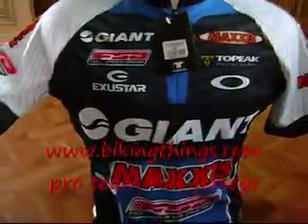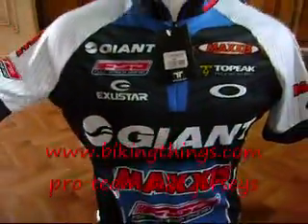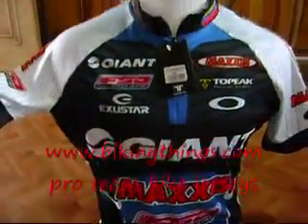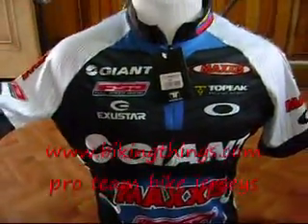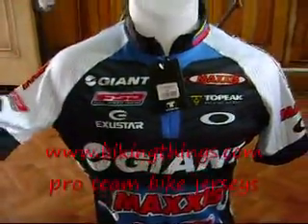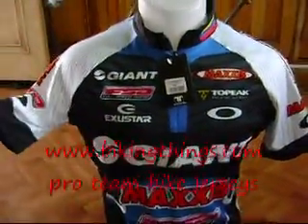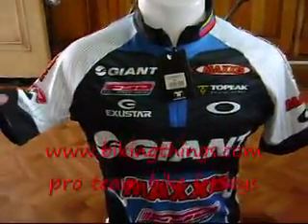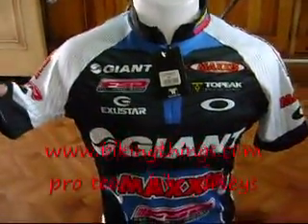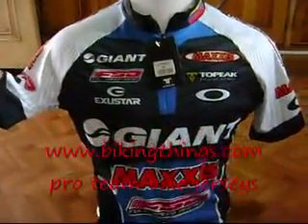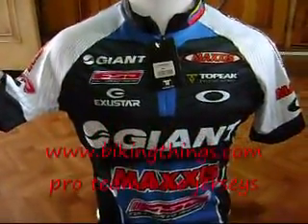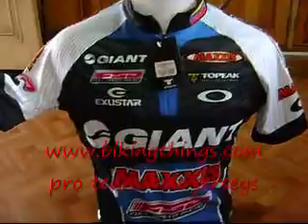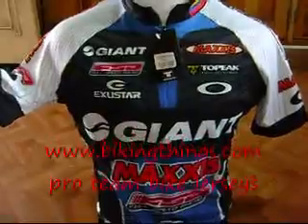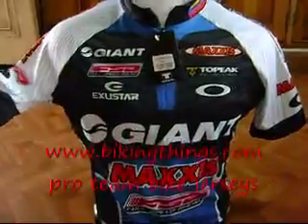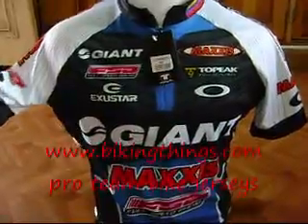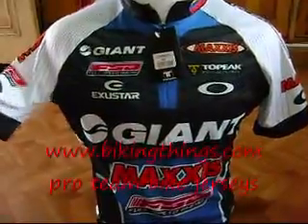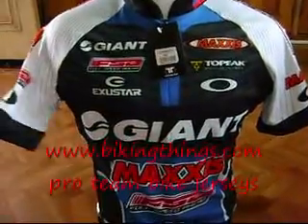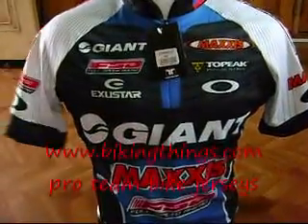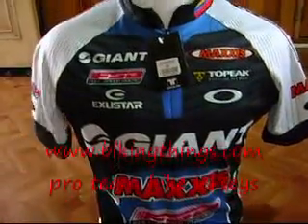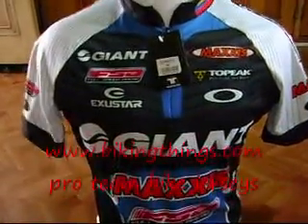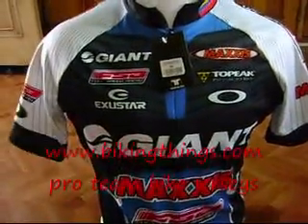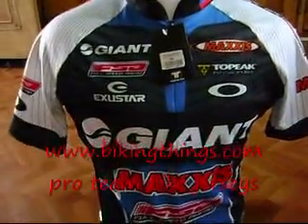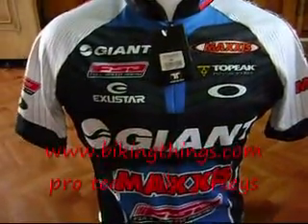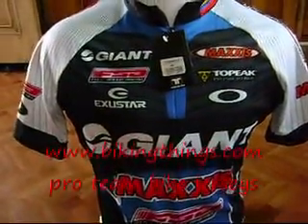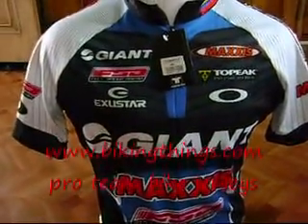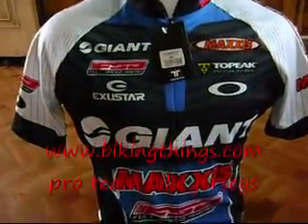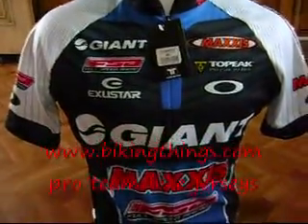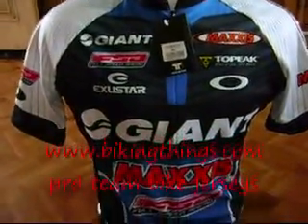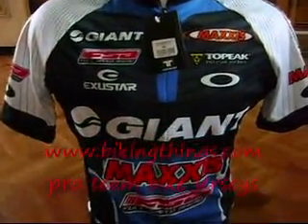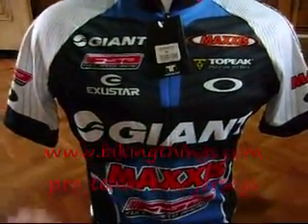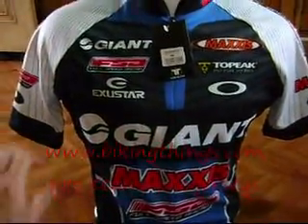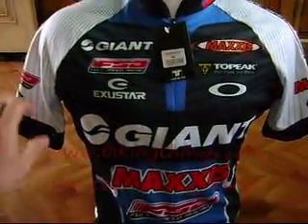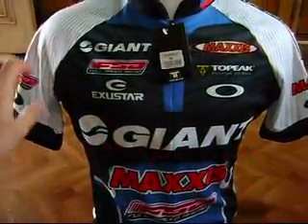You can get it at bikingthings.com along with the long-sleeve jersey, gloves, and bib shorts.